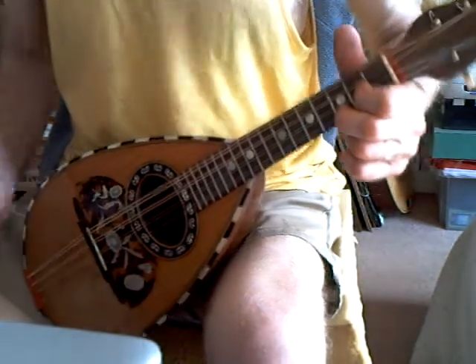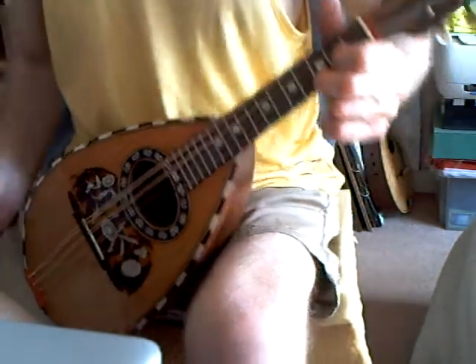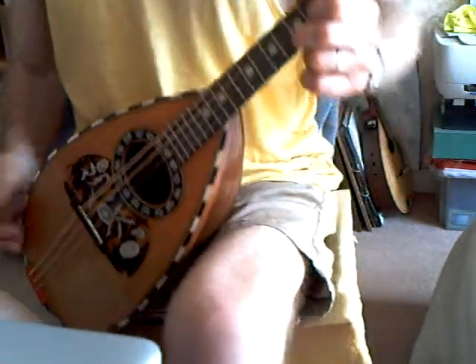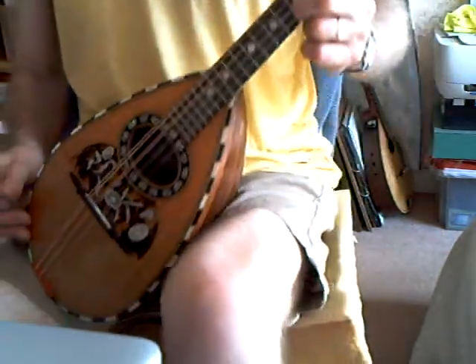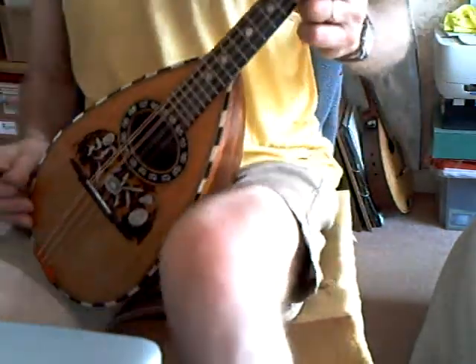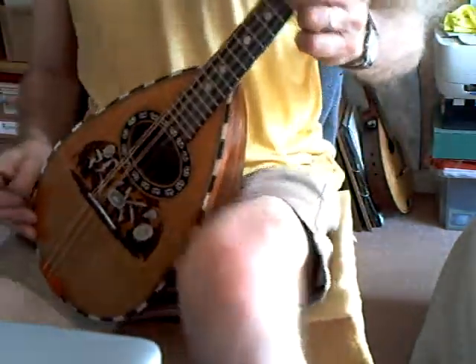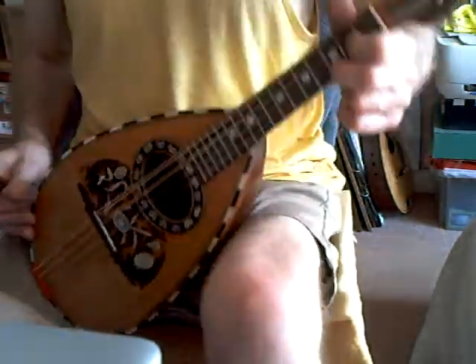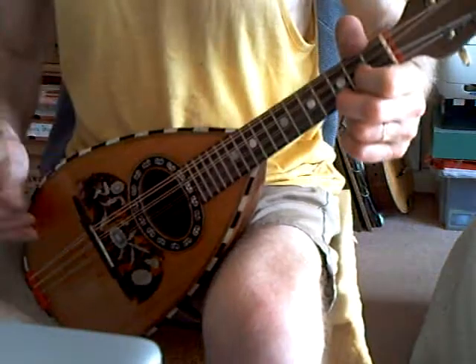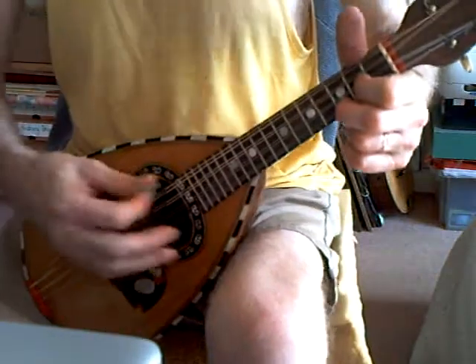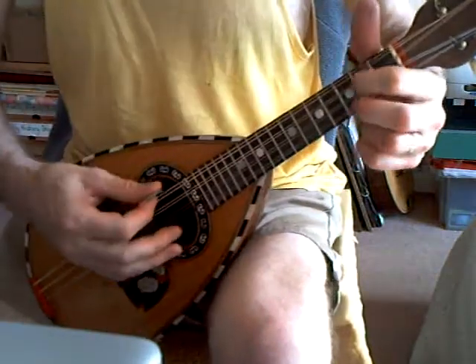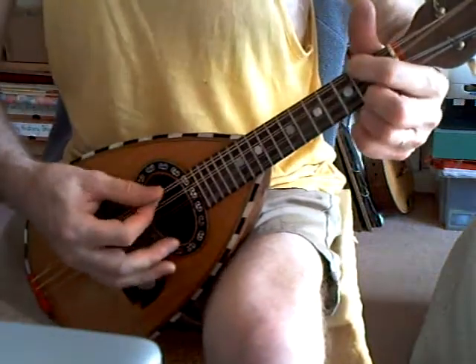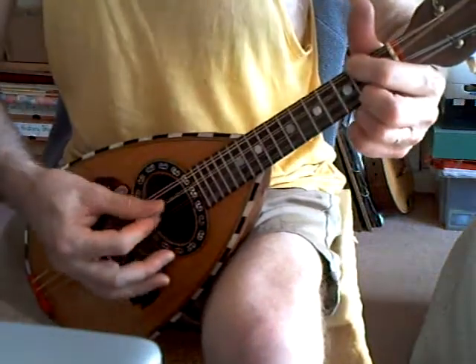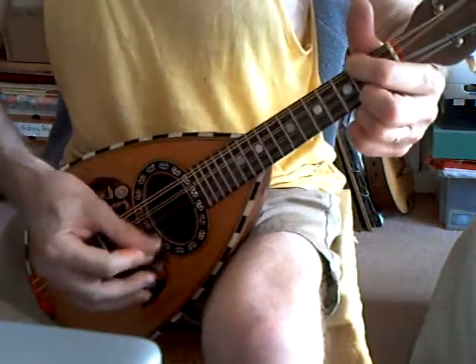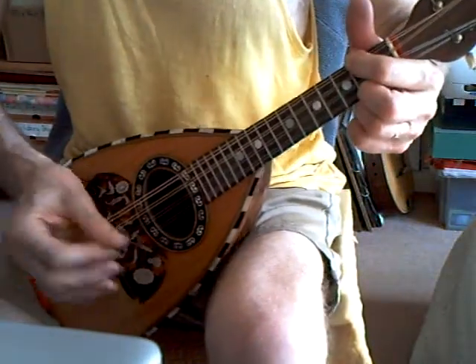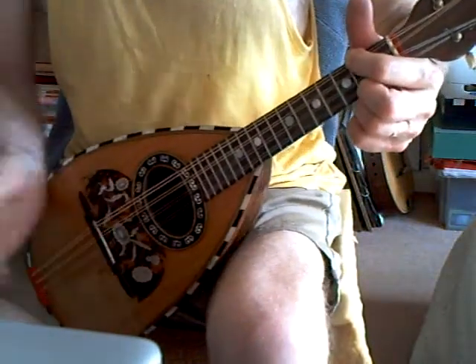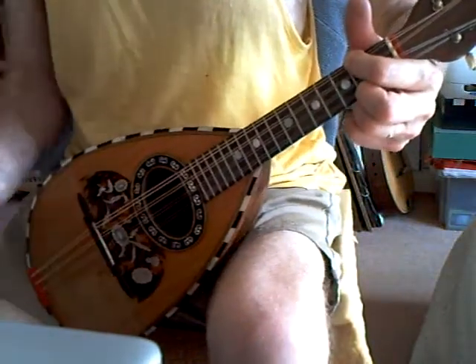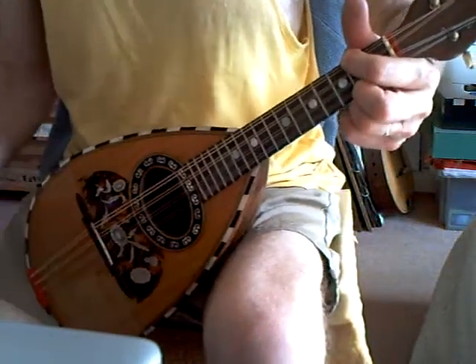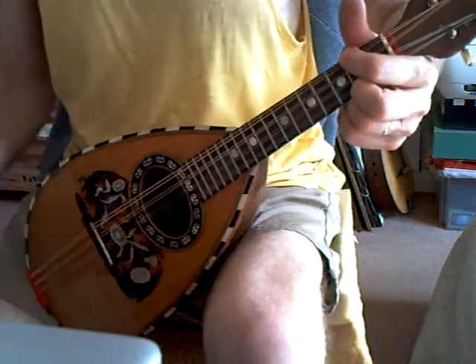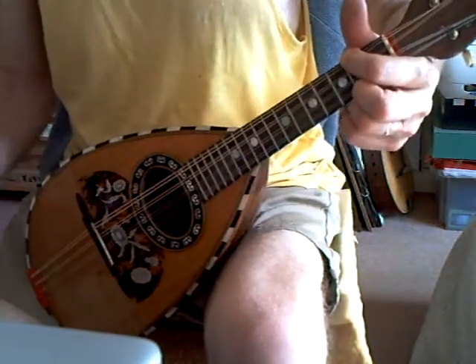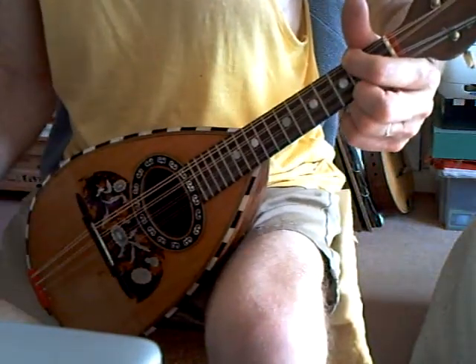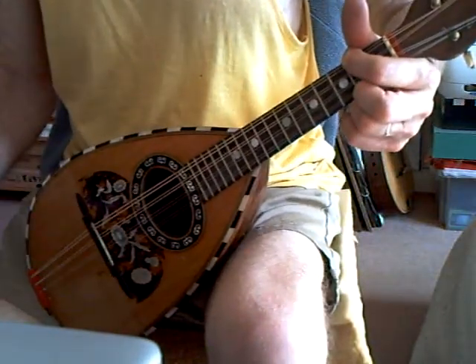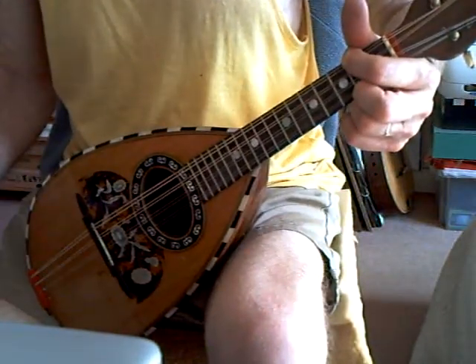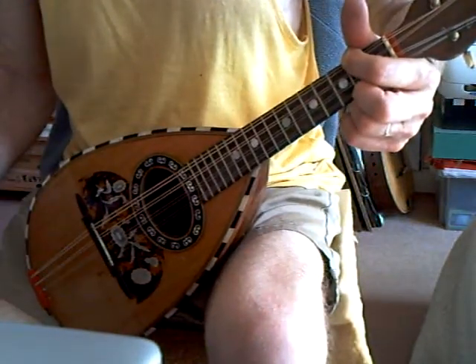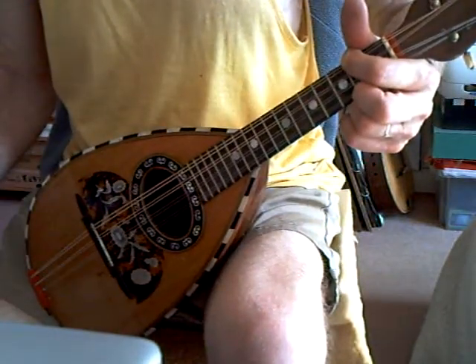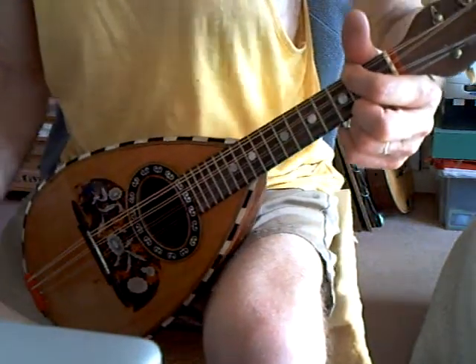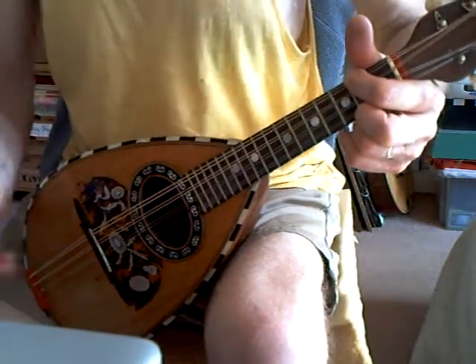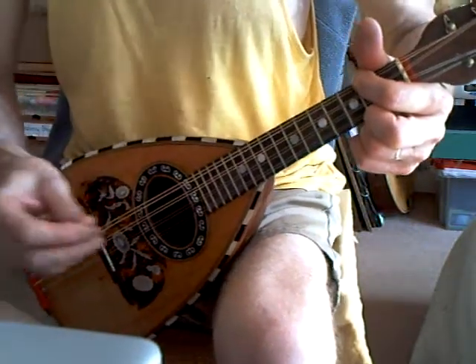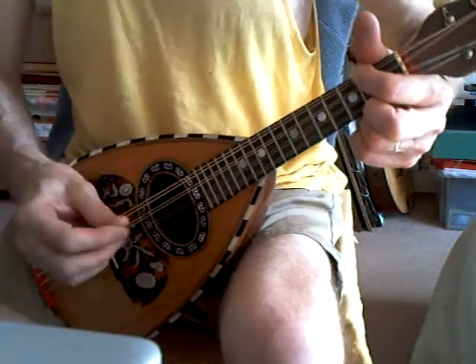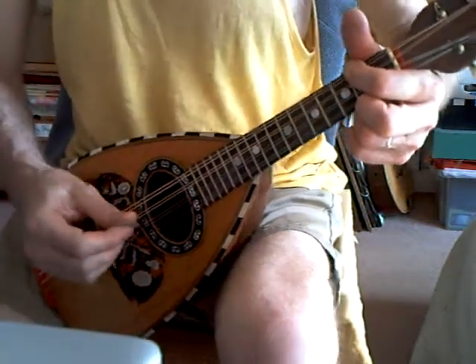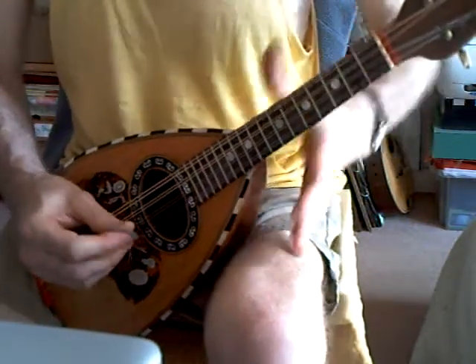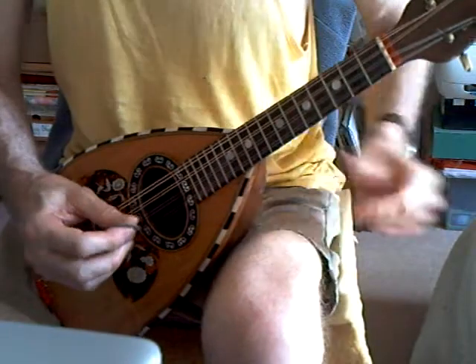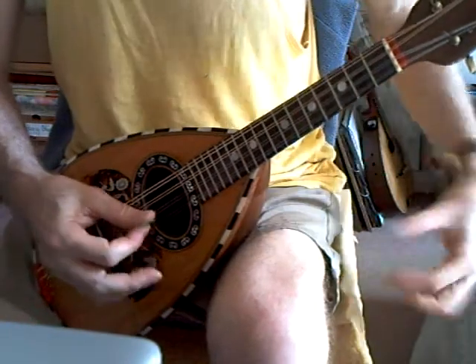Very loud, good sustain. Easy to play, light action.